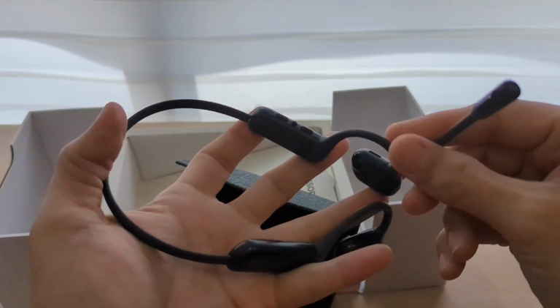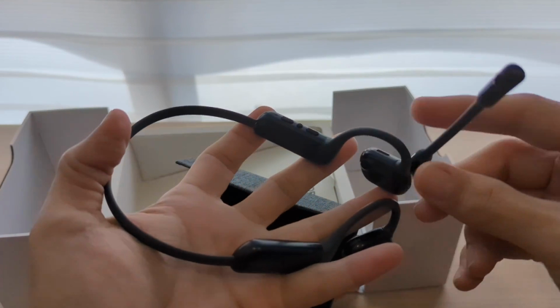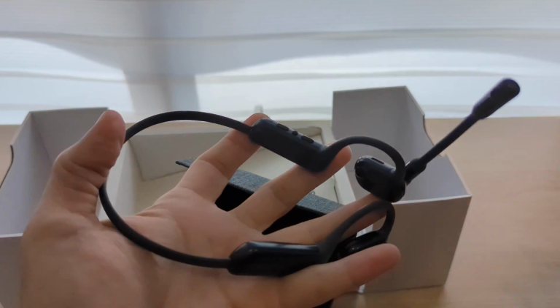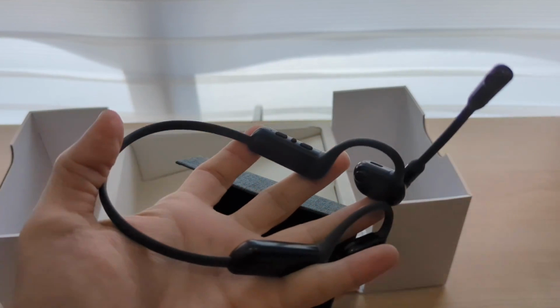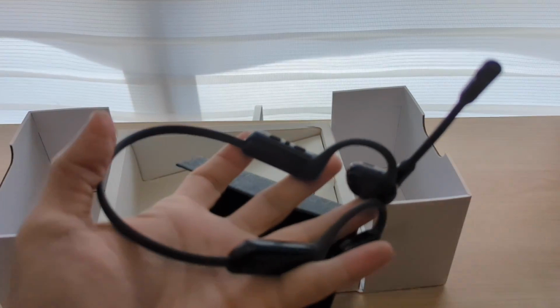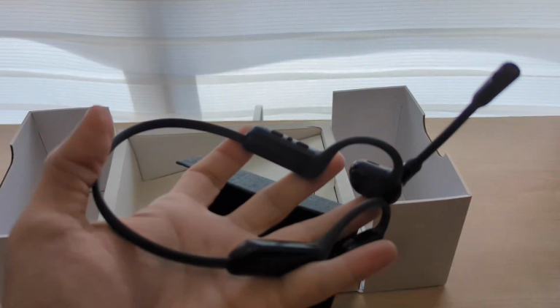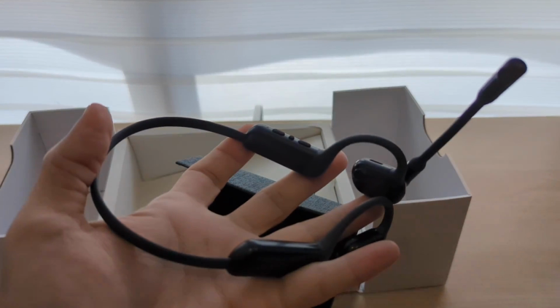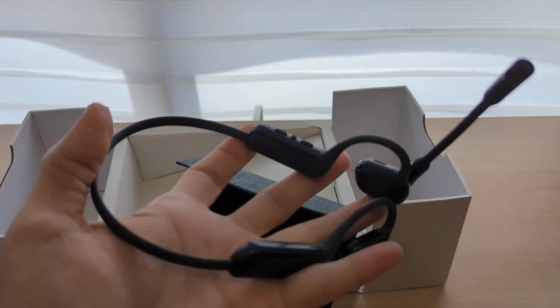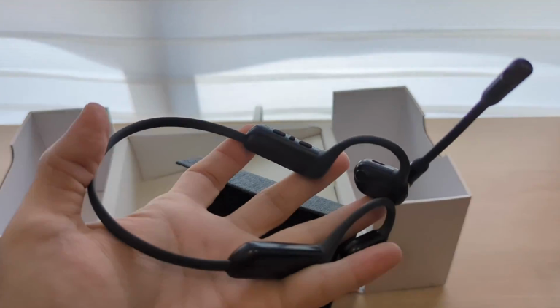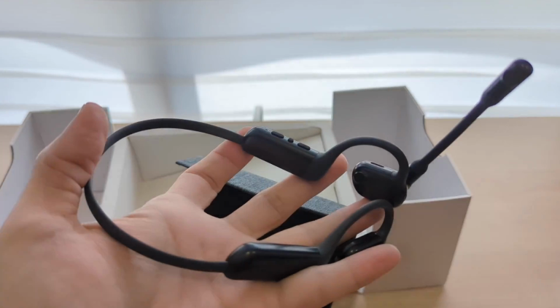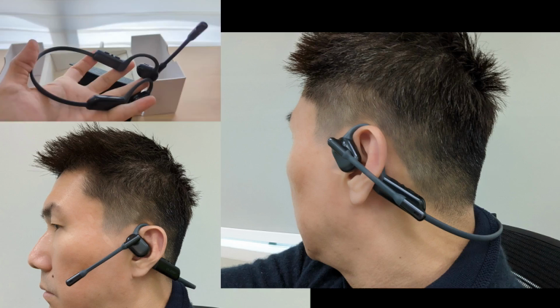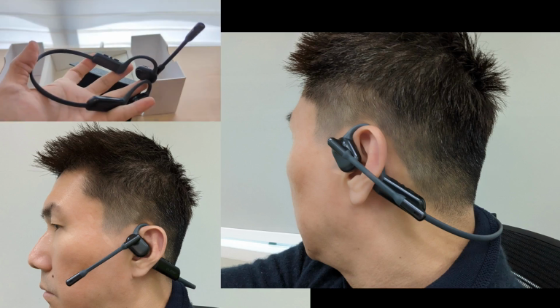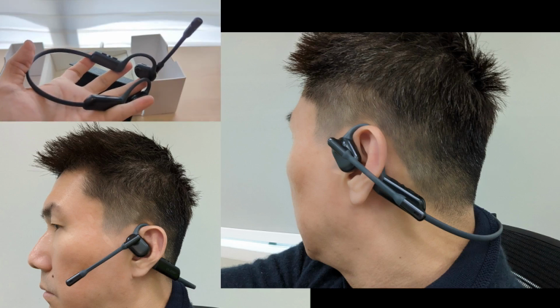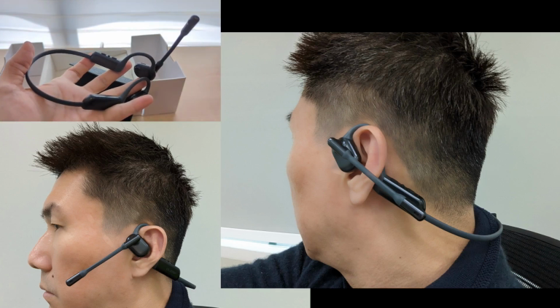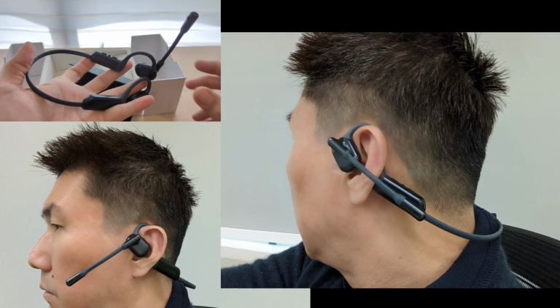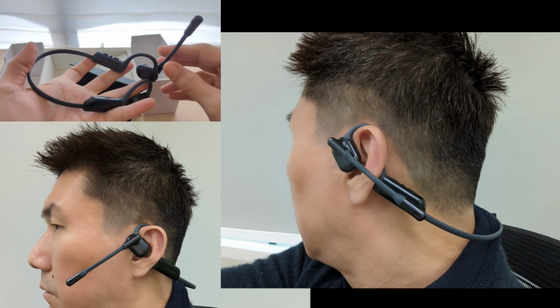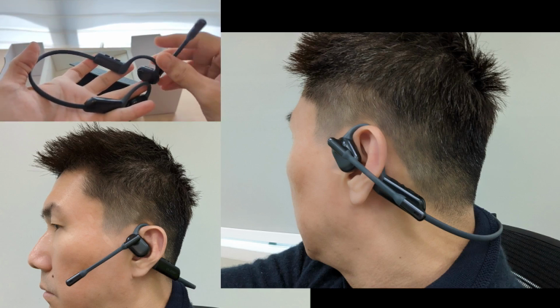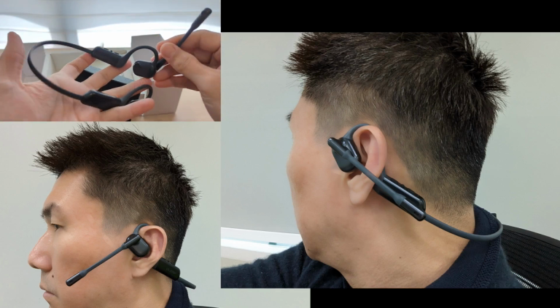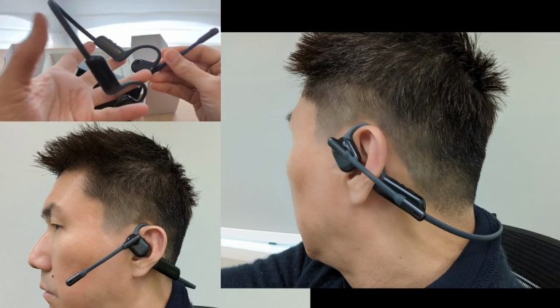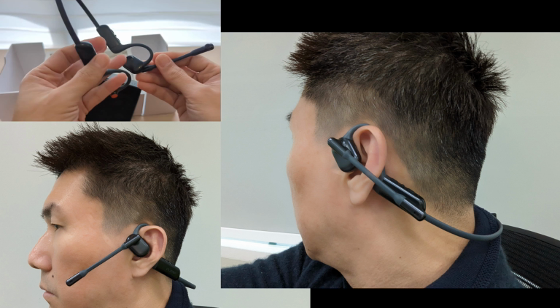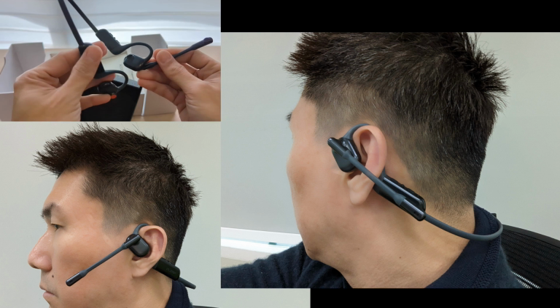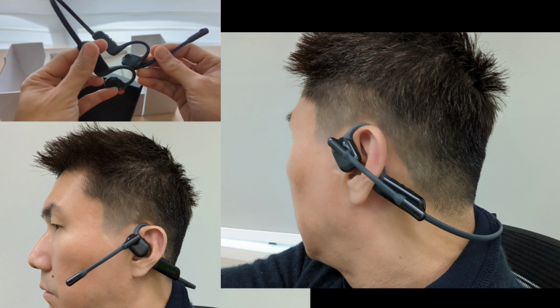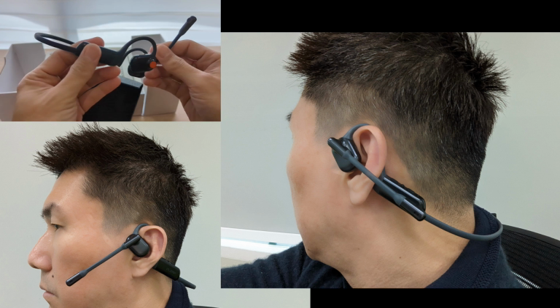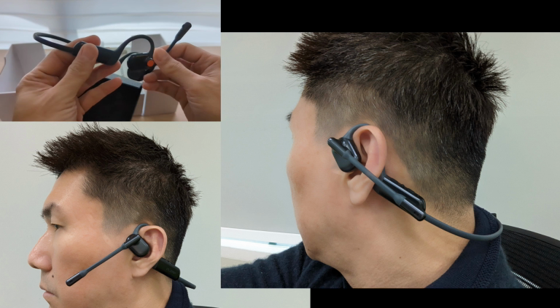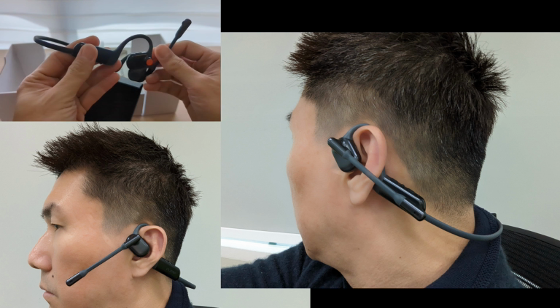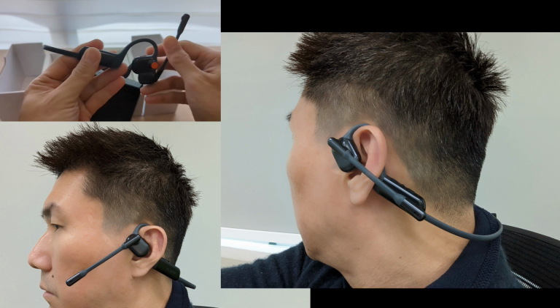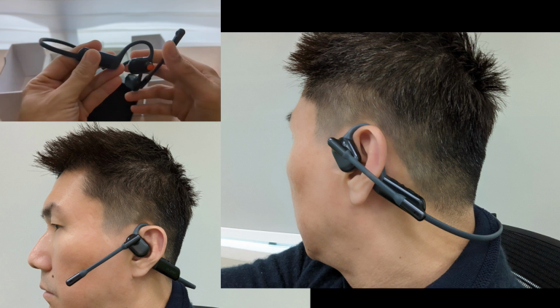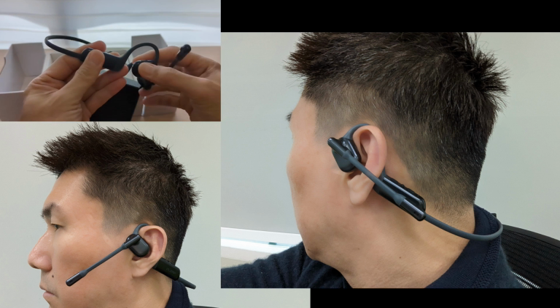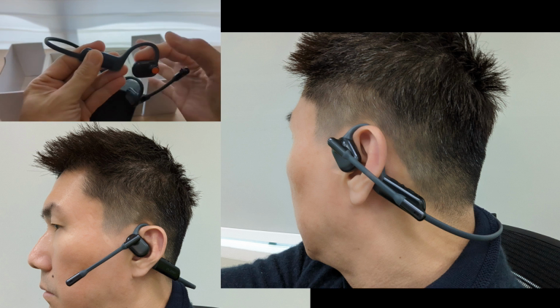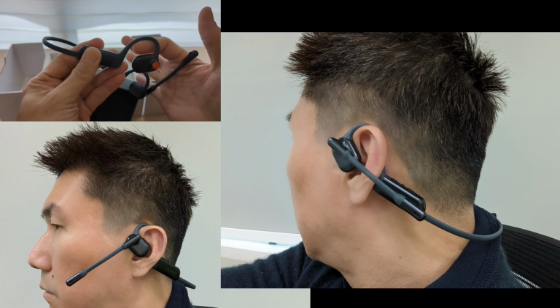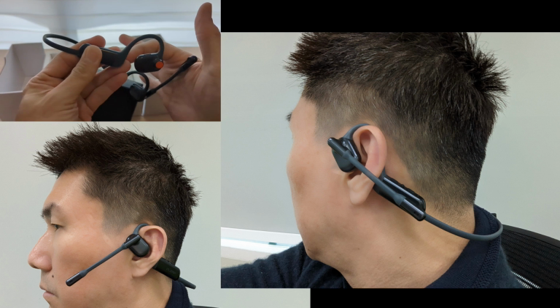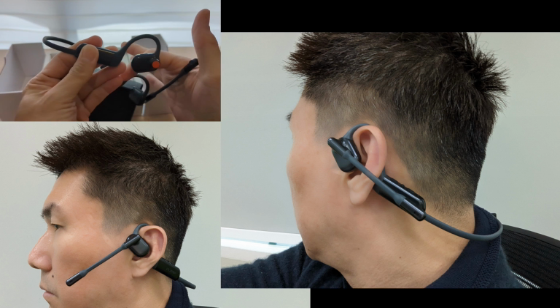This is how you should look when you wear it — over your ear like this.